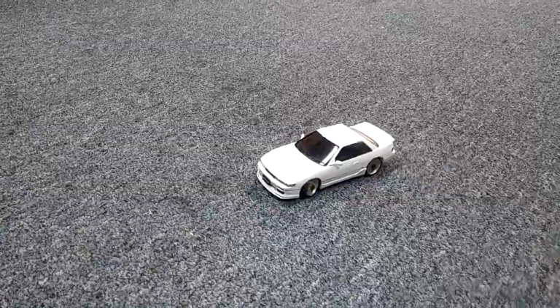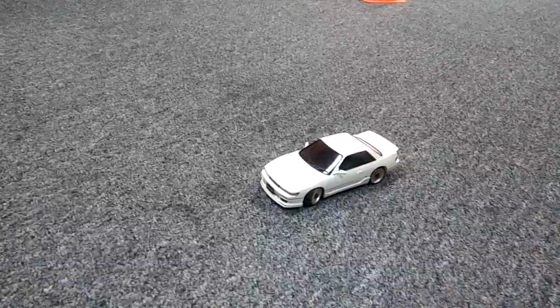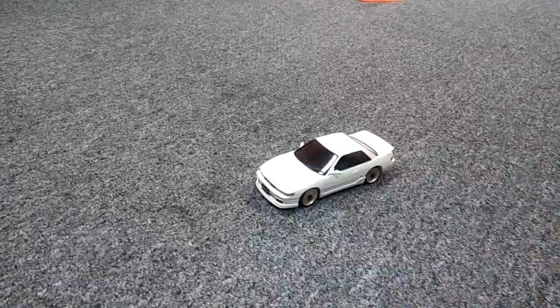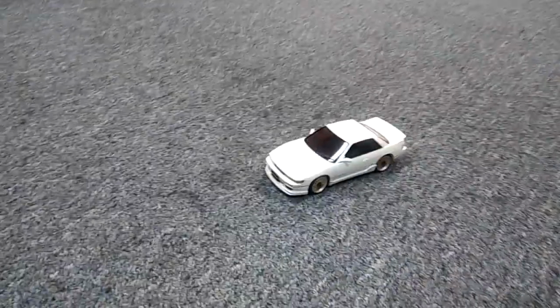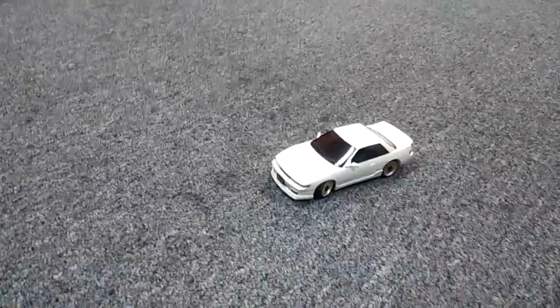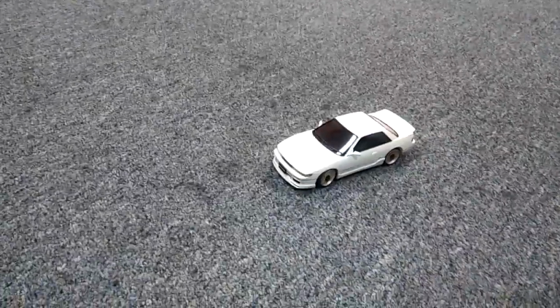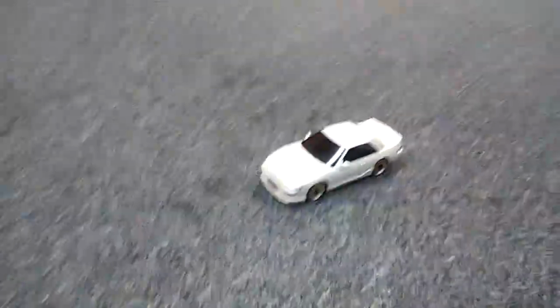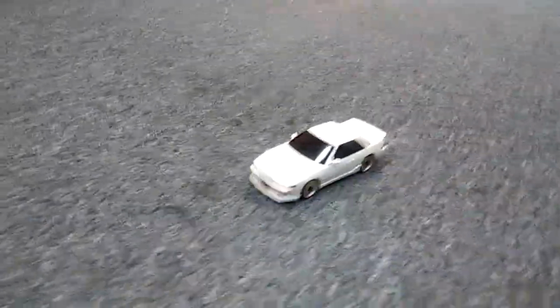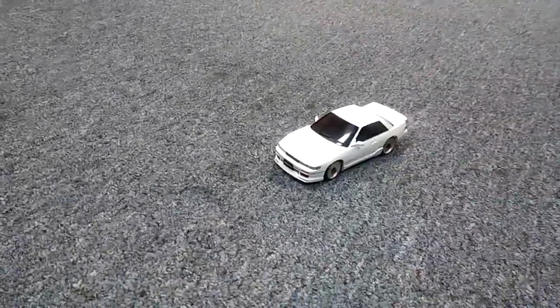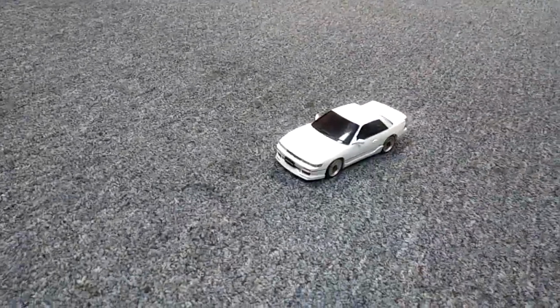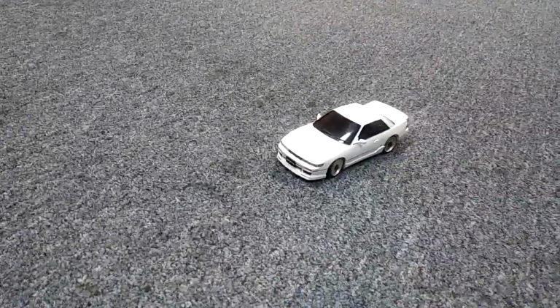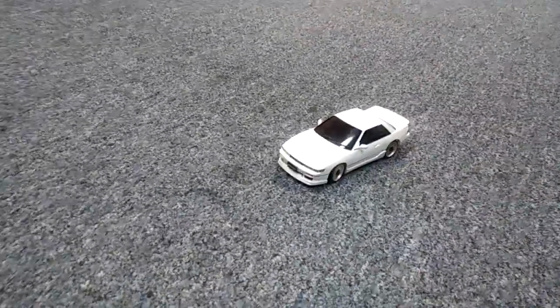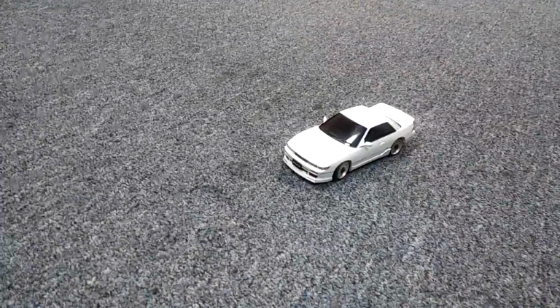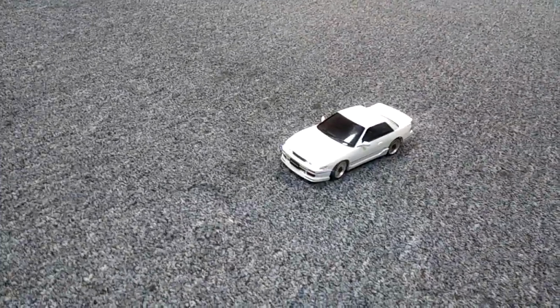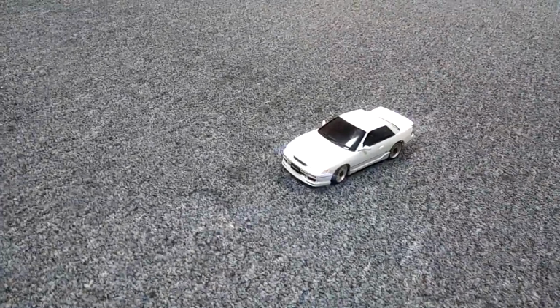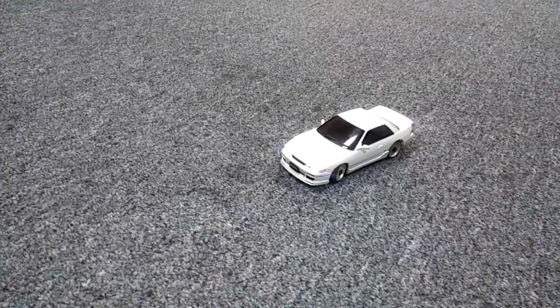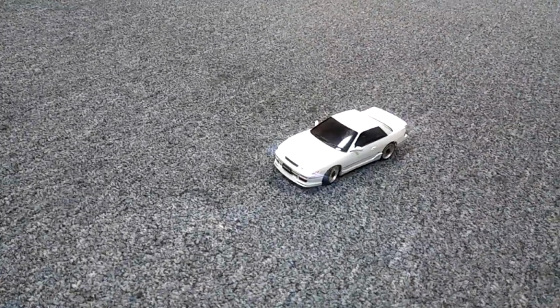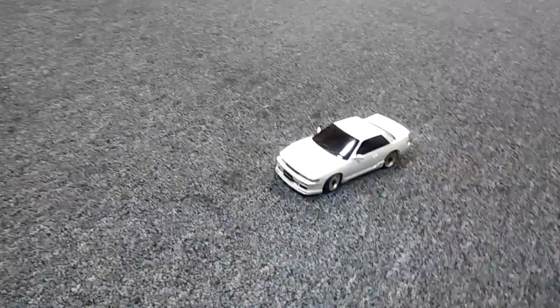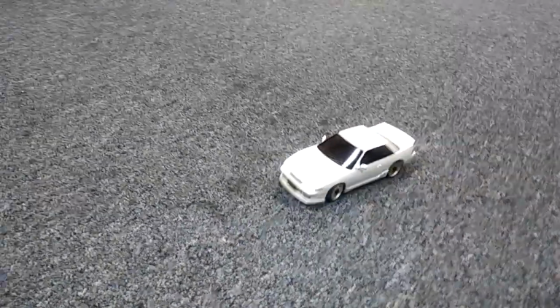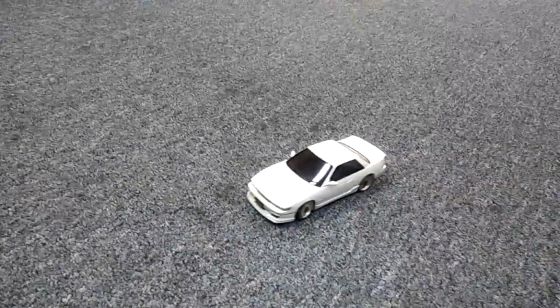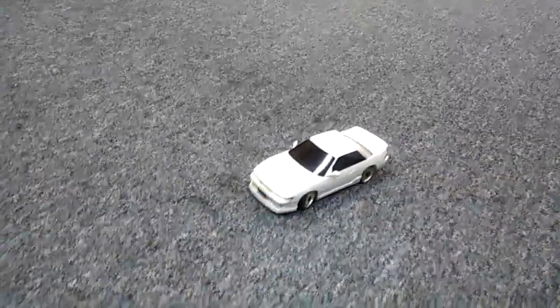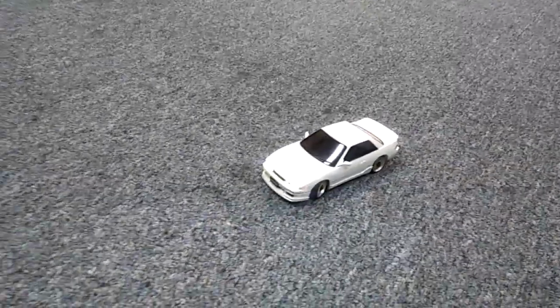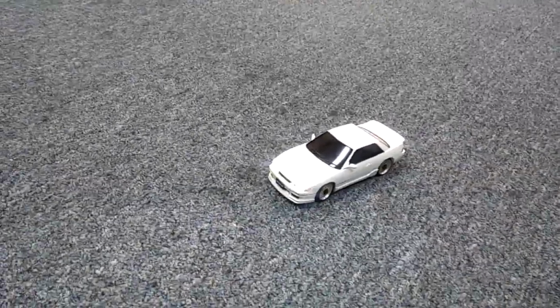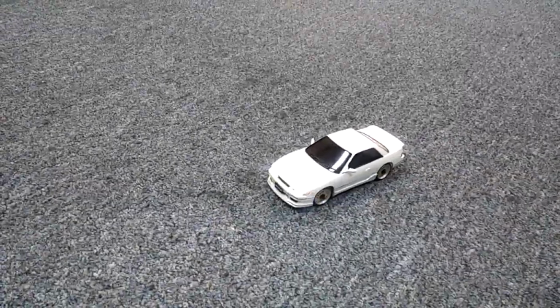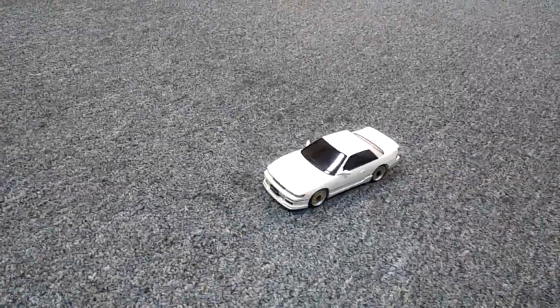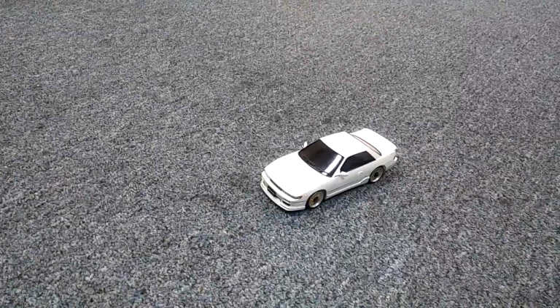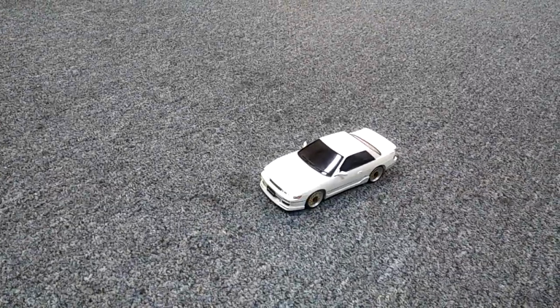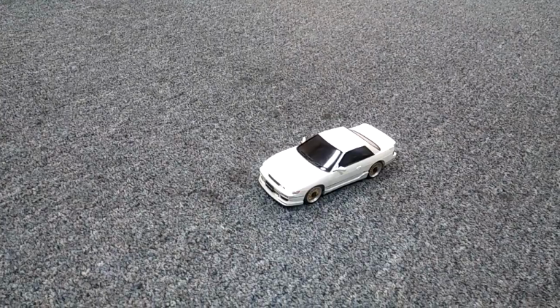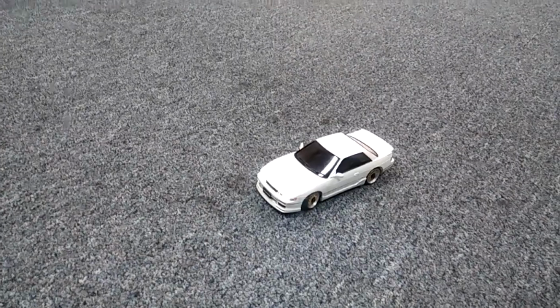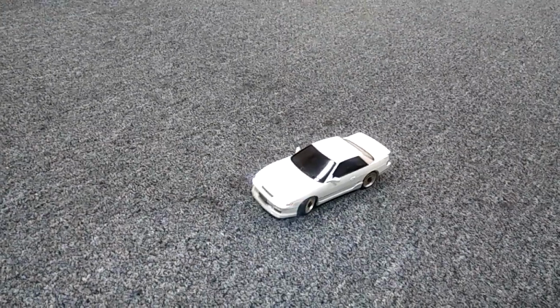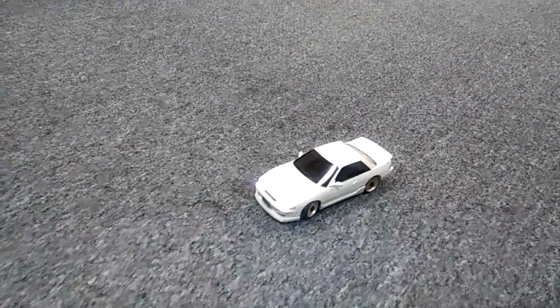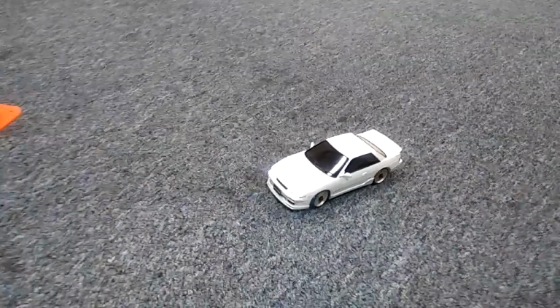I thought this was pretty cool. Actually, when you accelerate, the lights light up, so we're gonna have somebody just run this around real quick and show this to you.